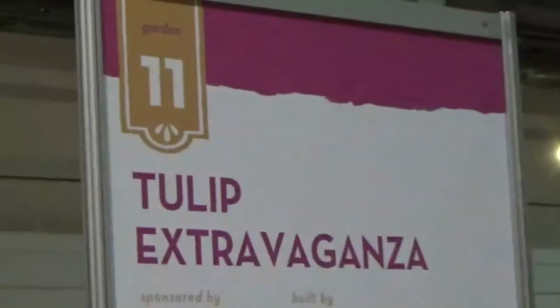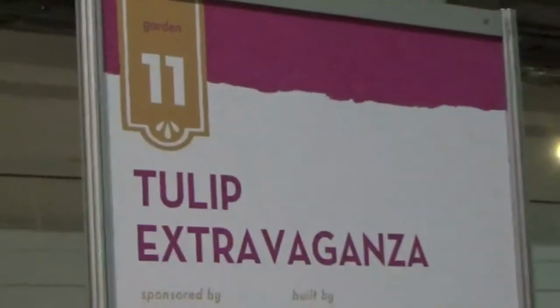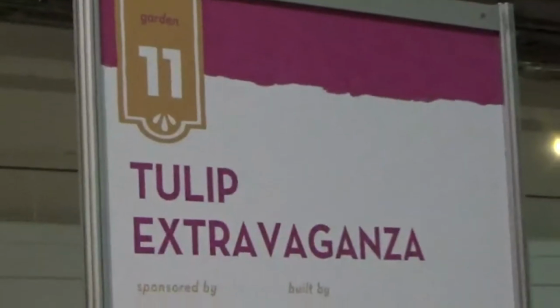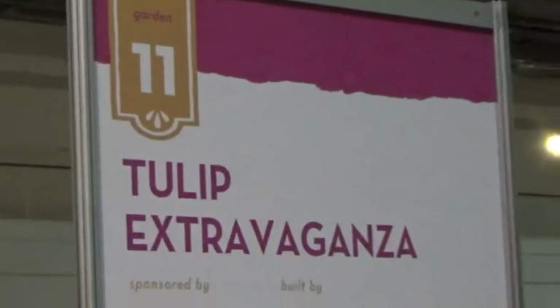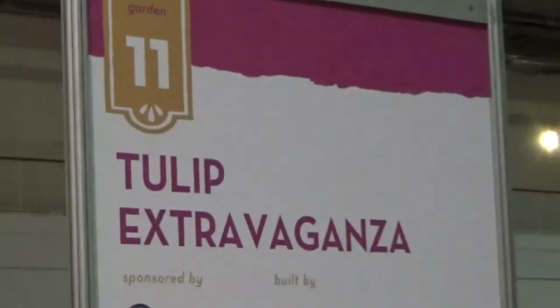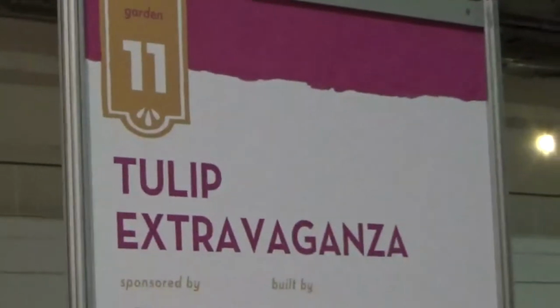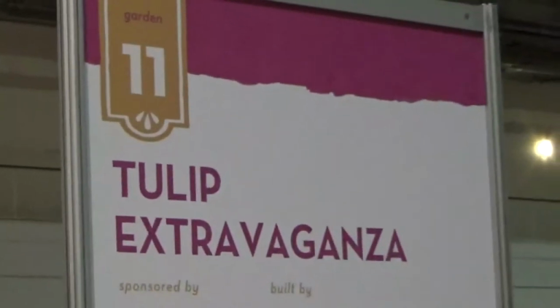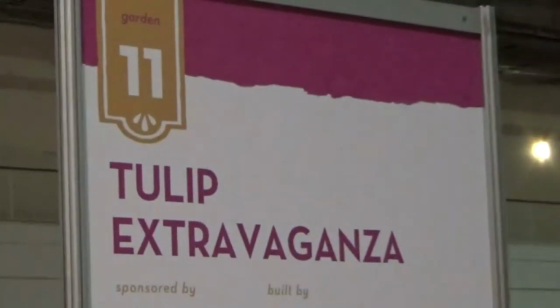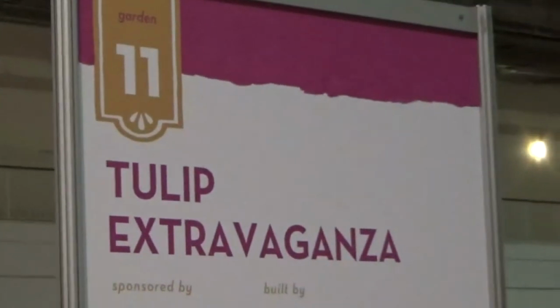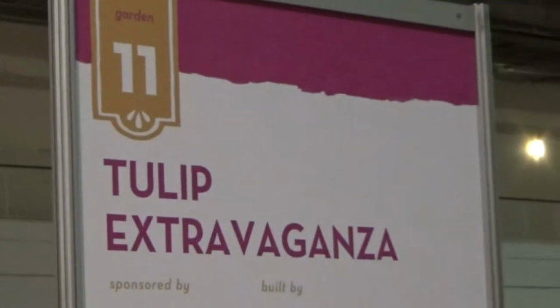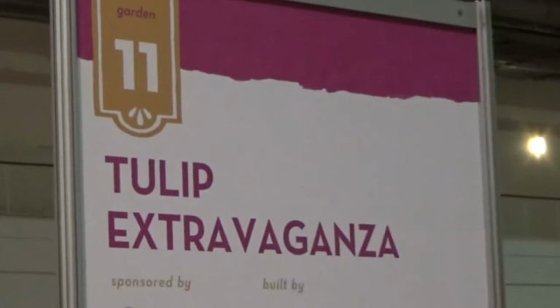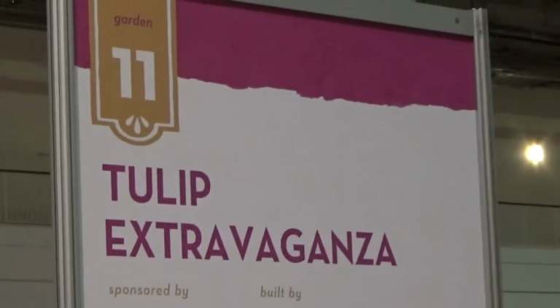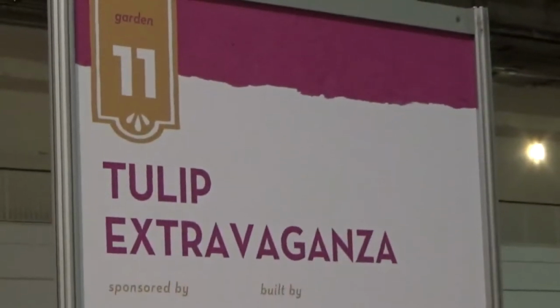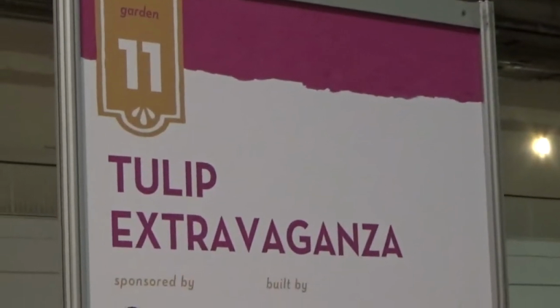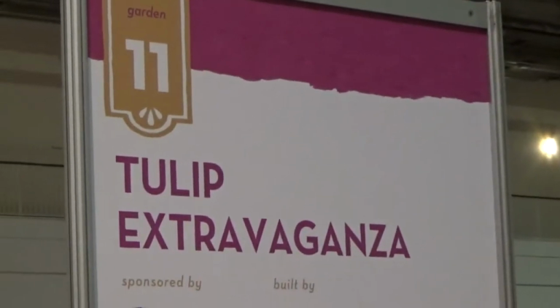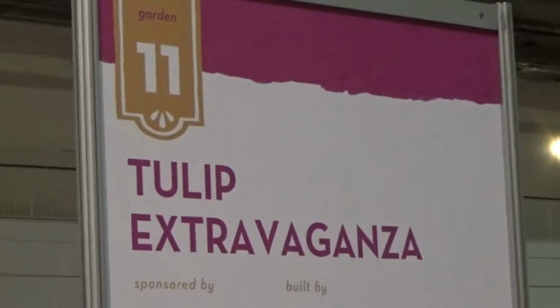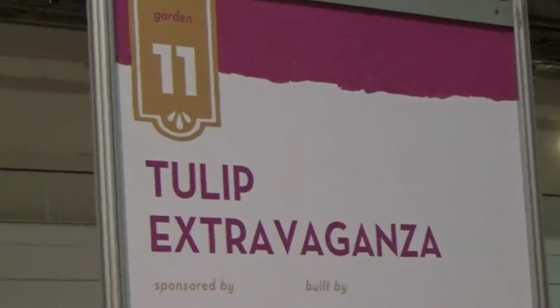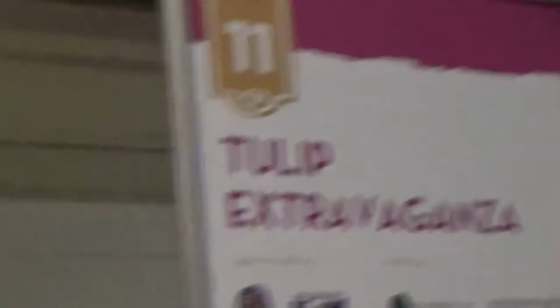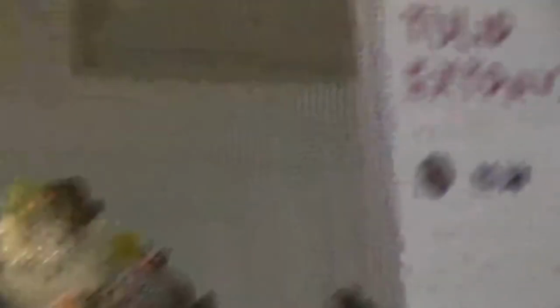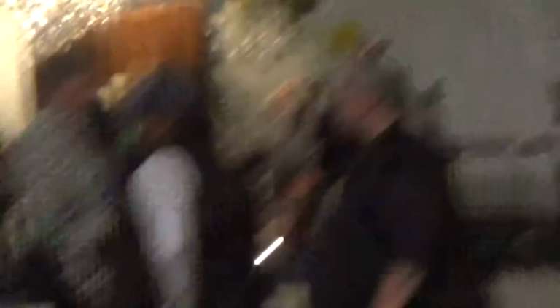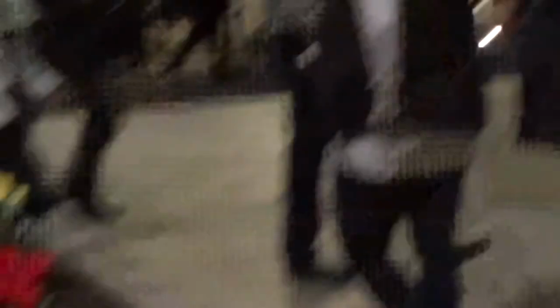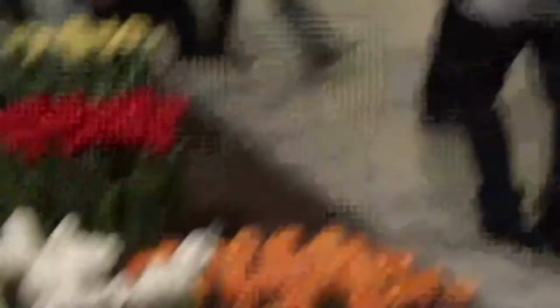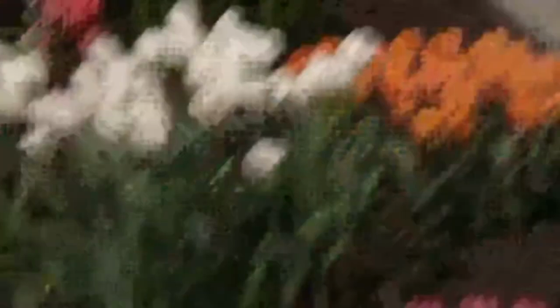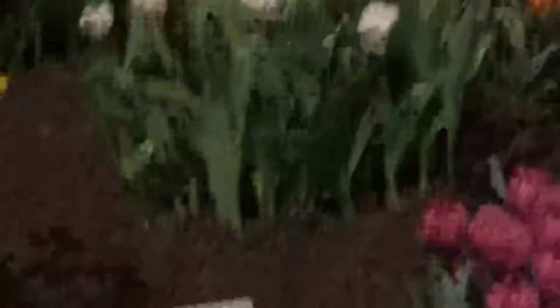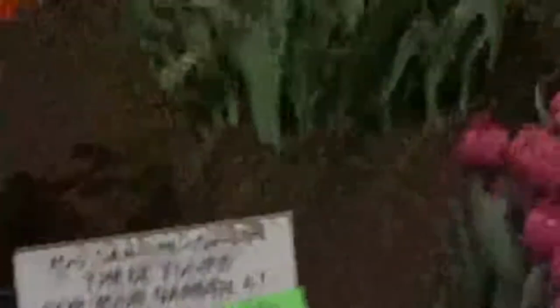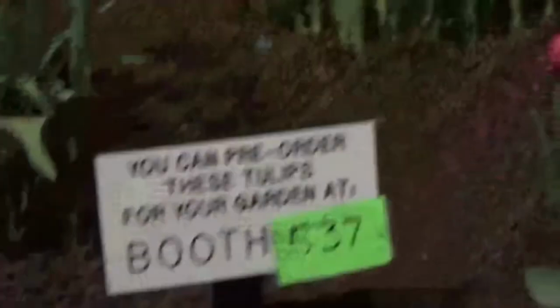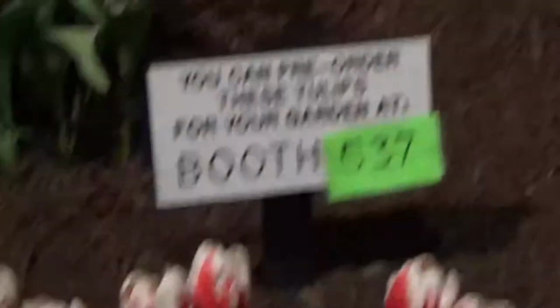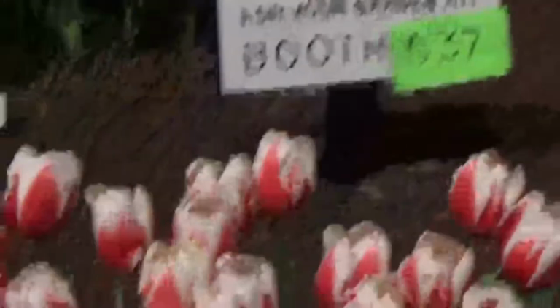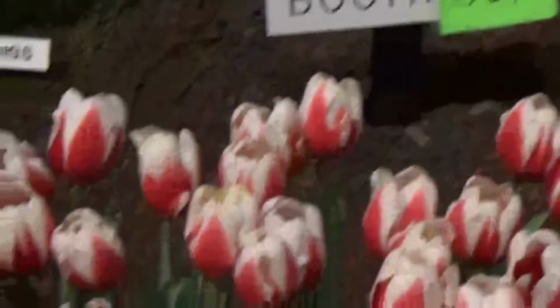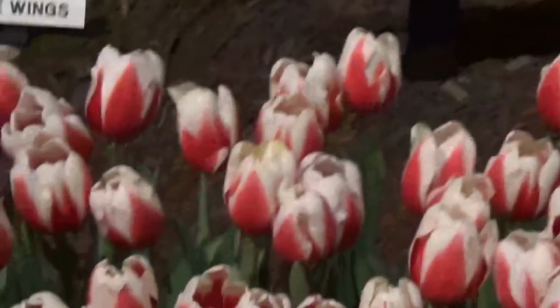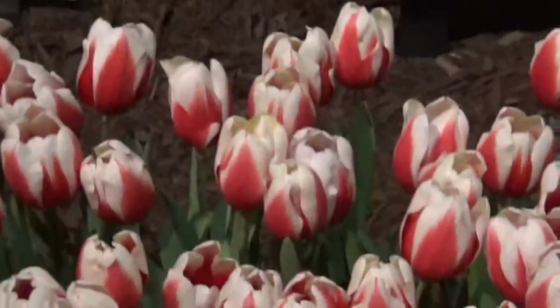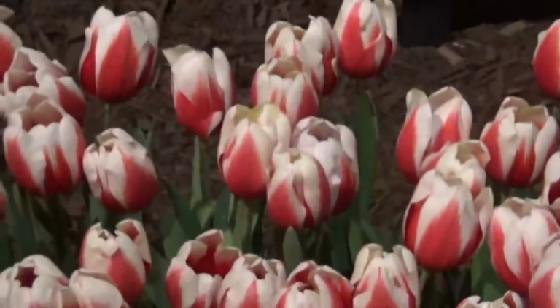This is number eleven, the Tulip Extravaganza. And they are not kidding!